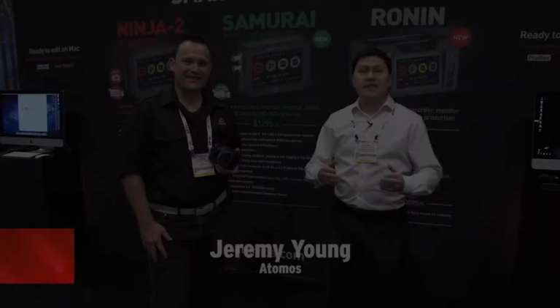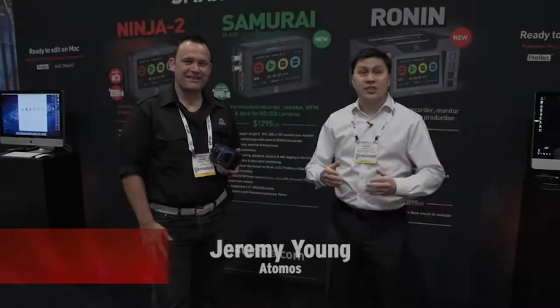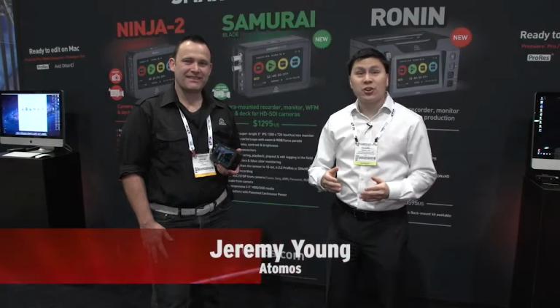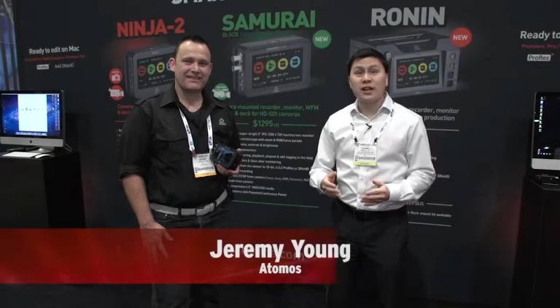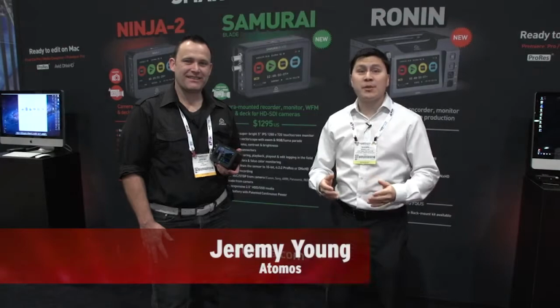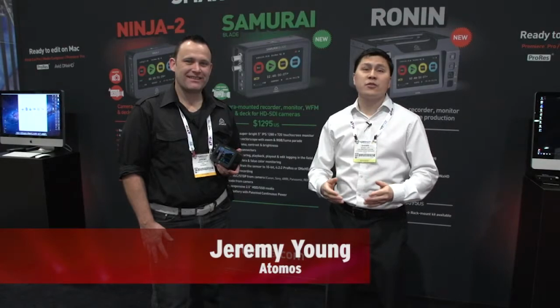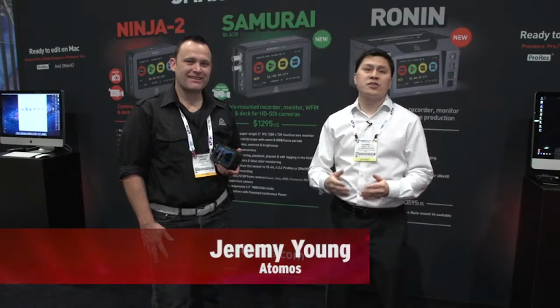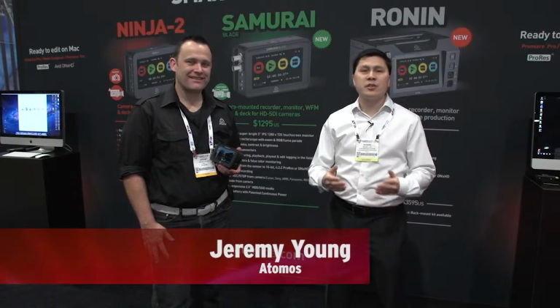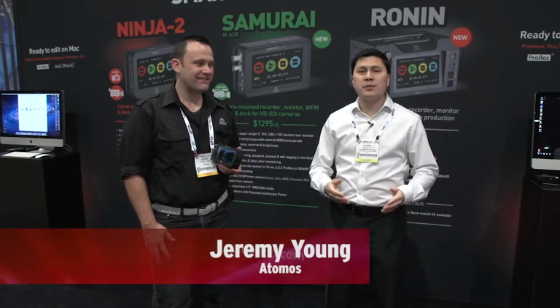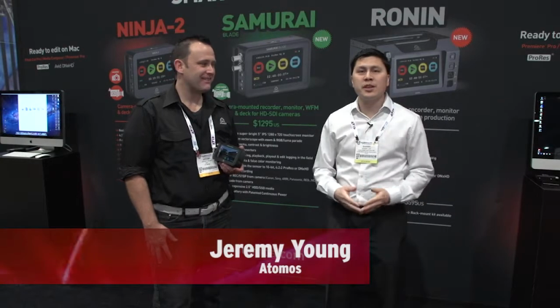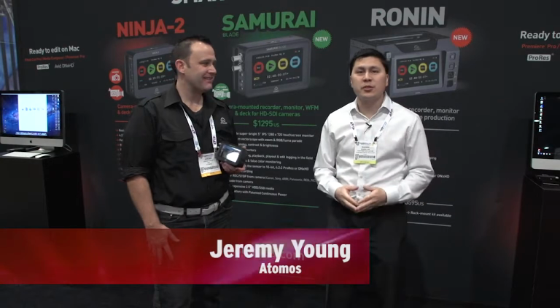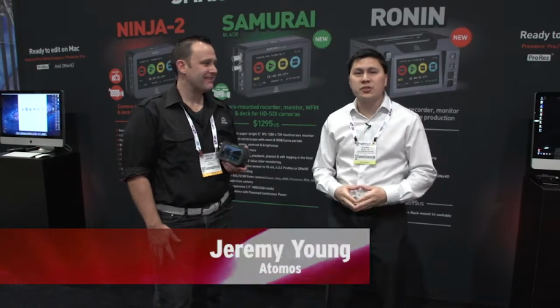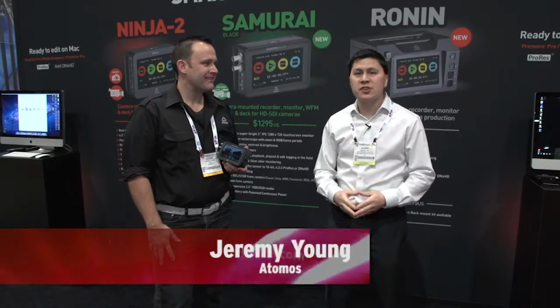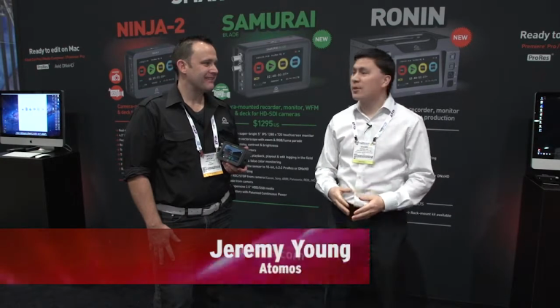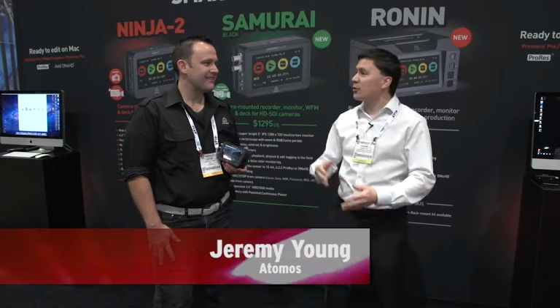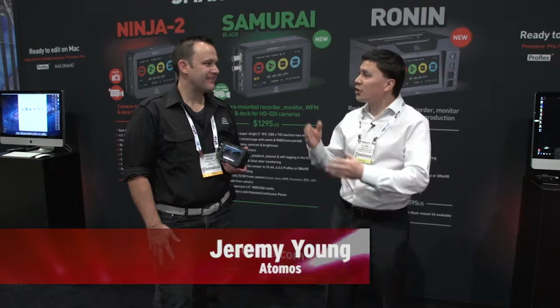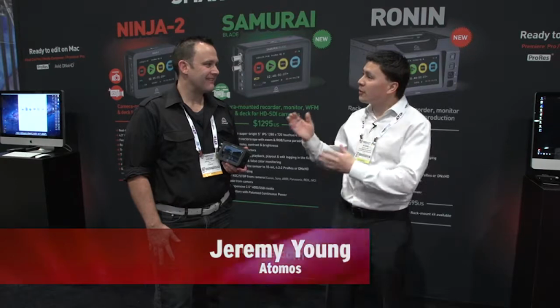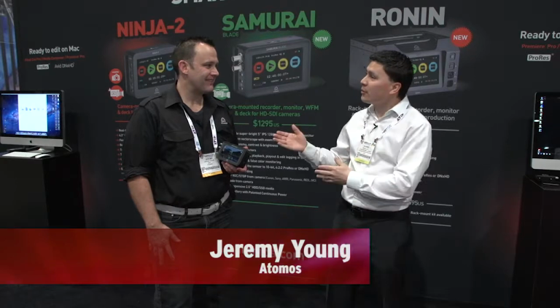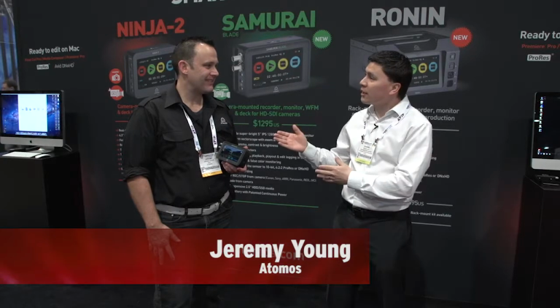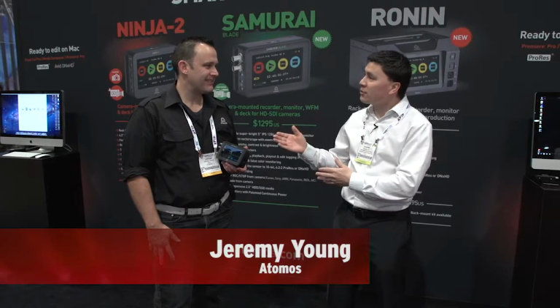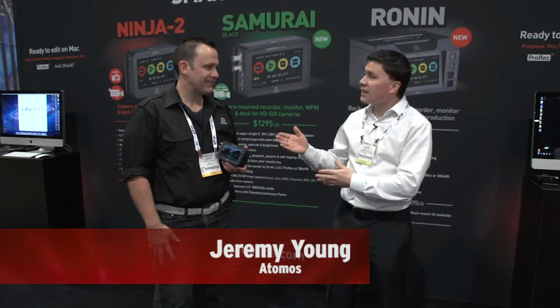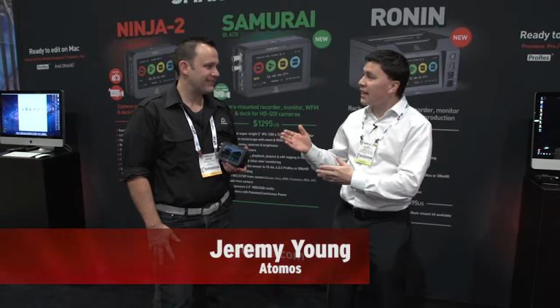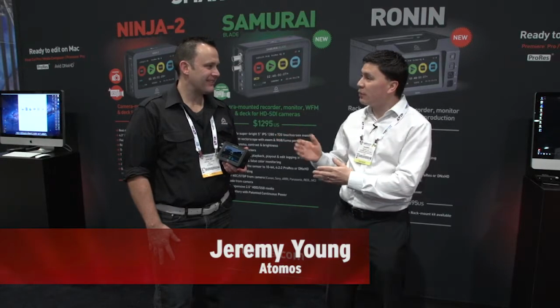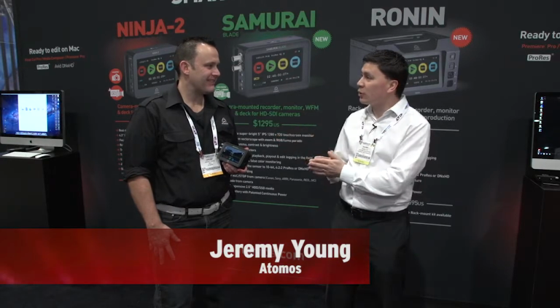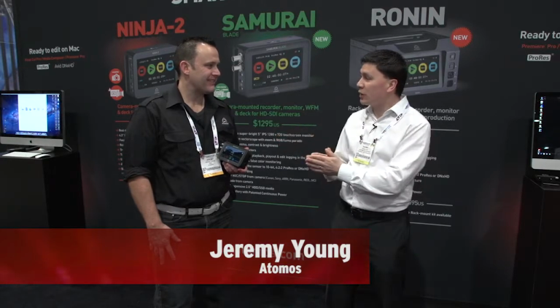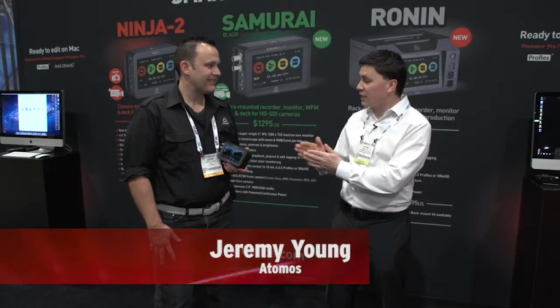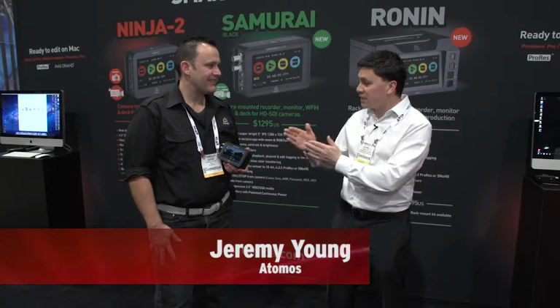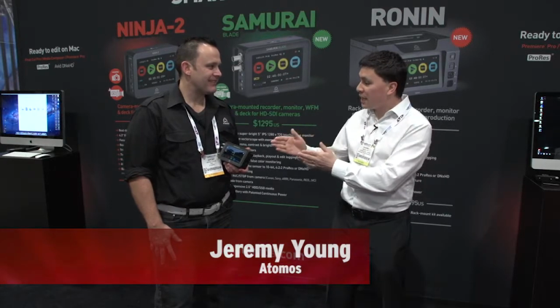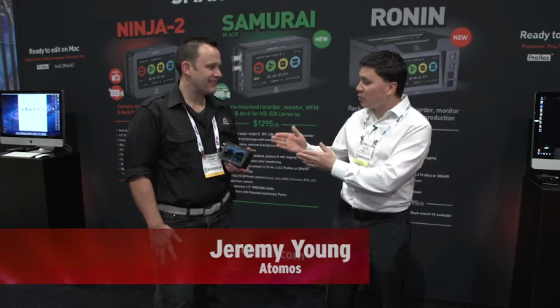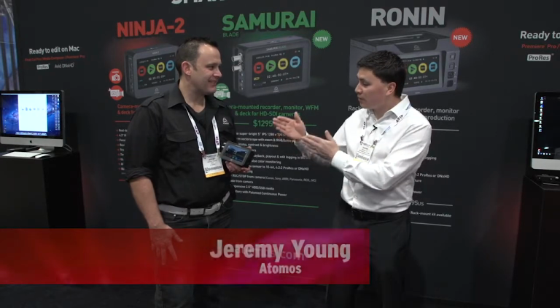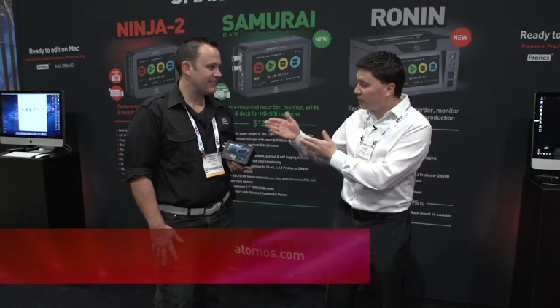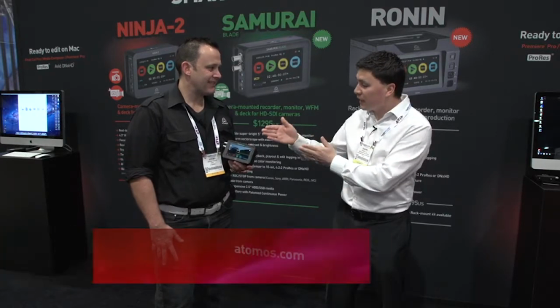It's Sean Lamb here for Streaming Media Producer. I'm here with Jeremy from Atomos and we're looking at the Samurai Blade.